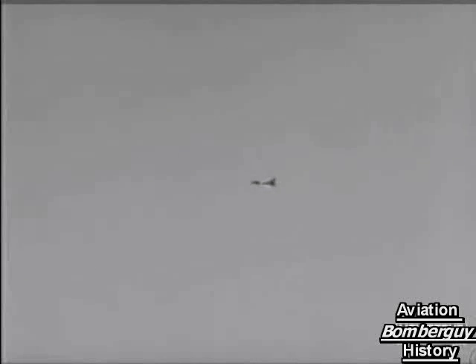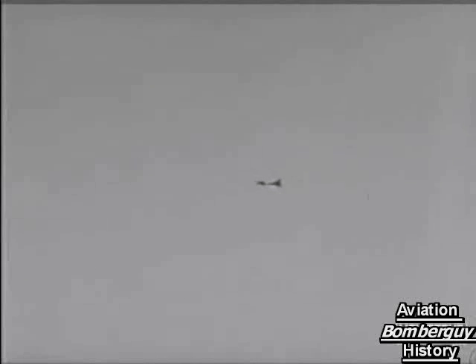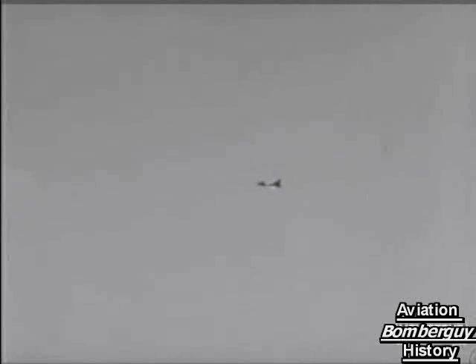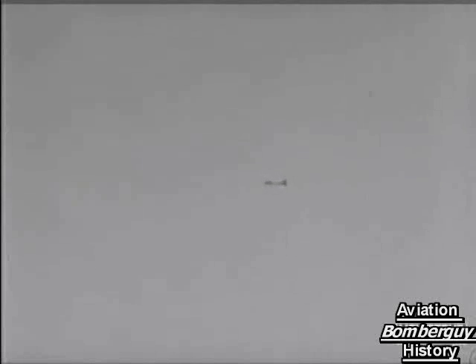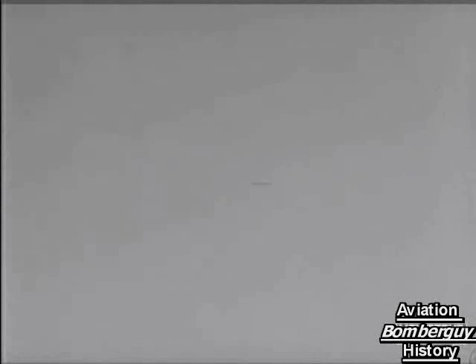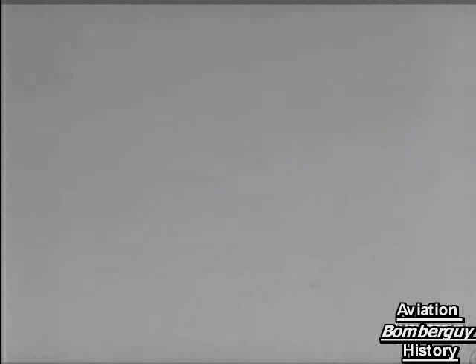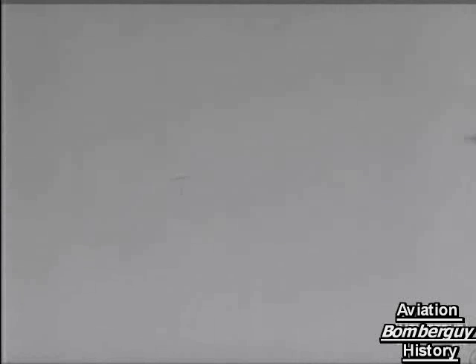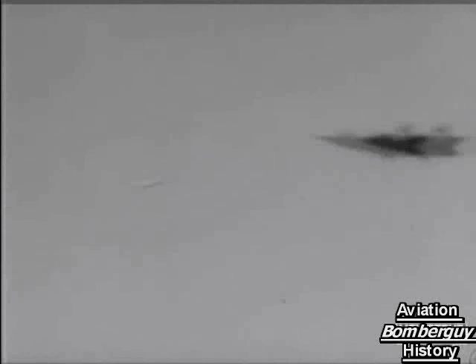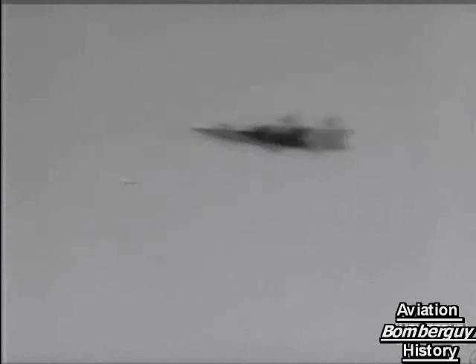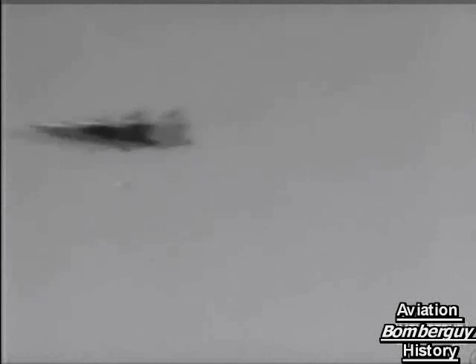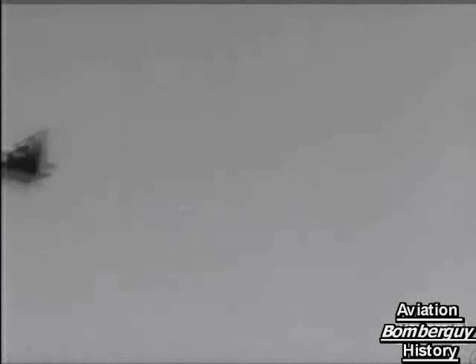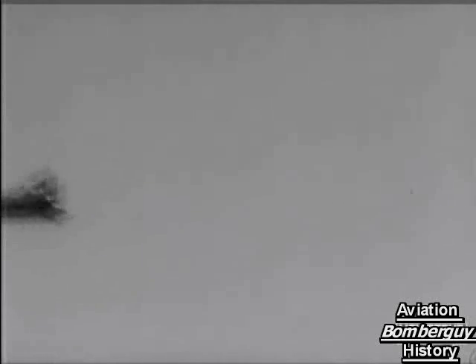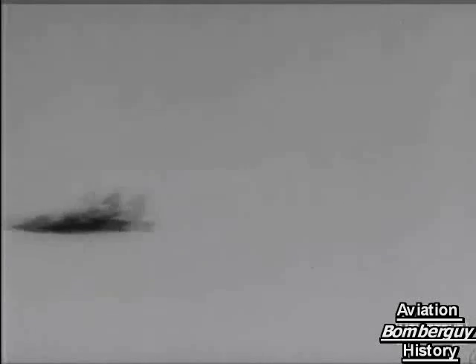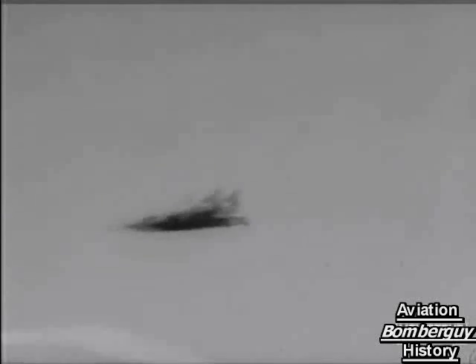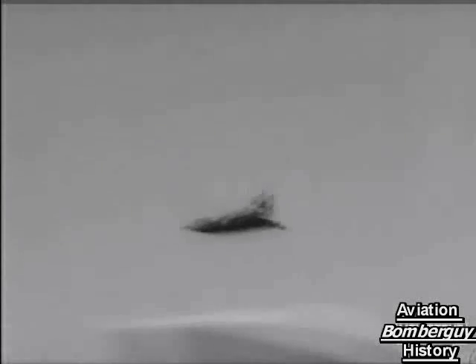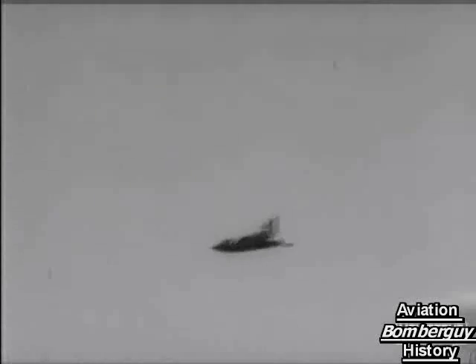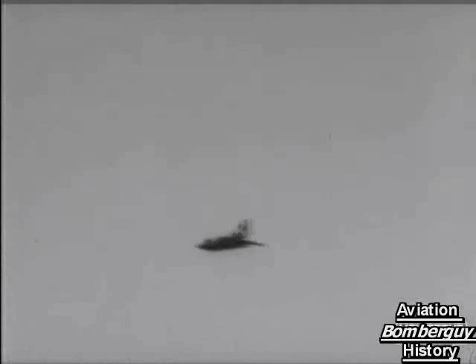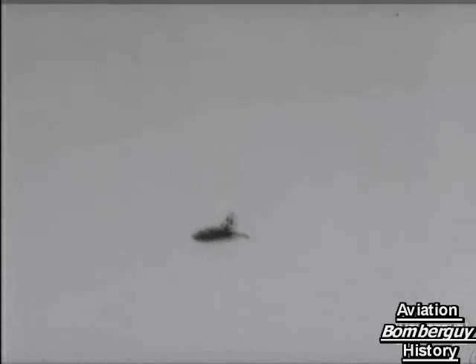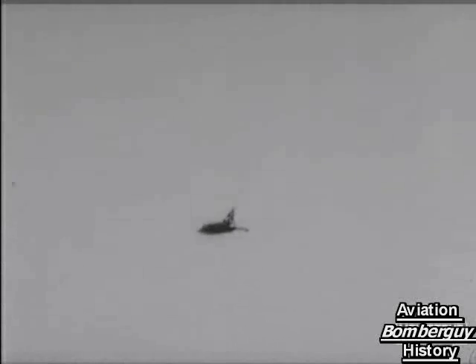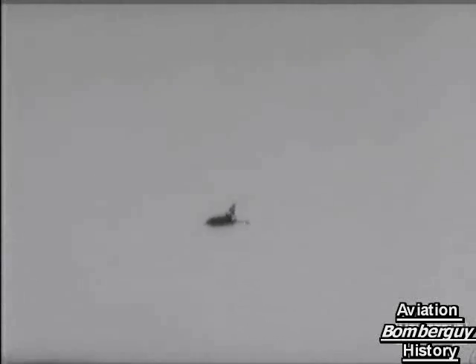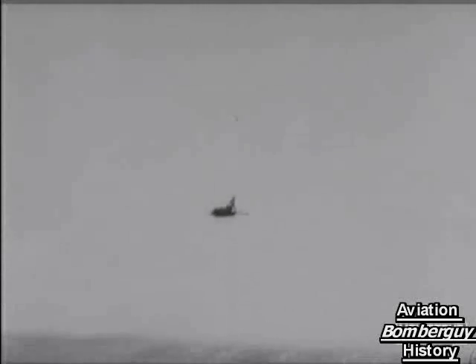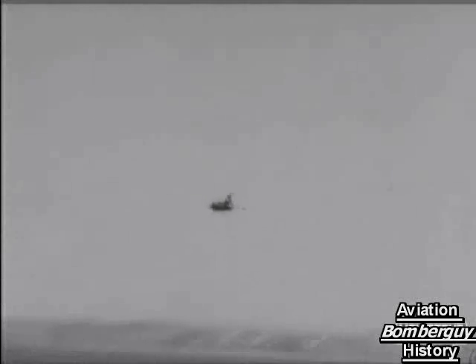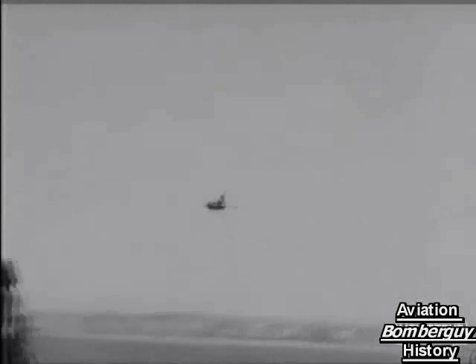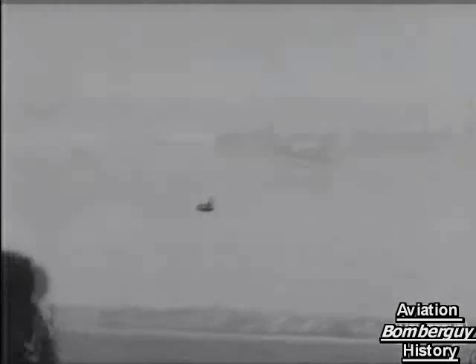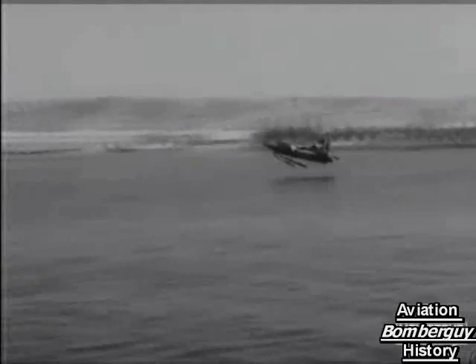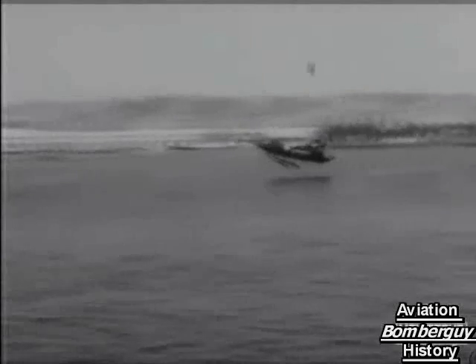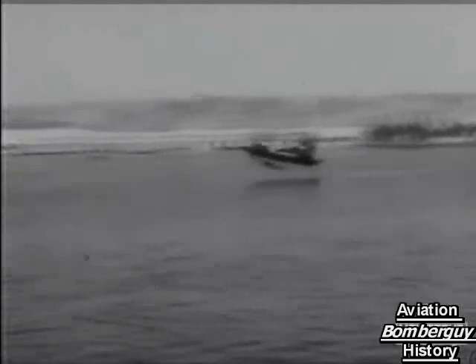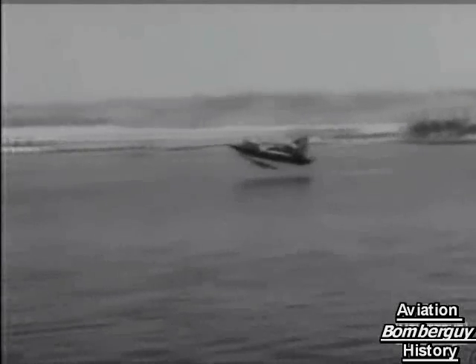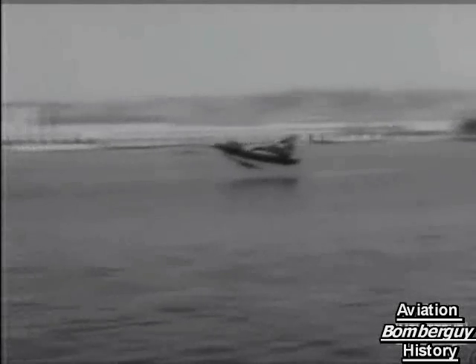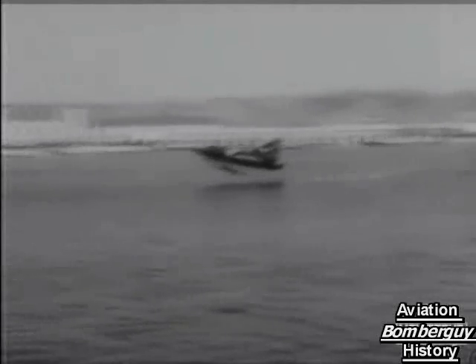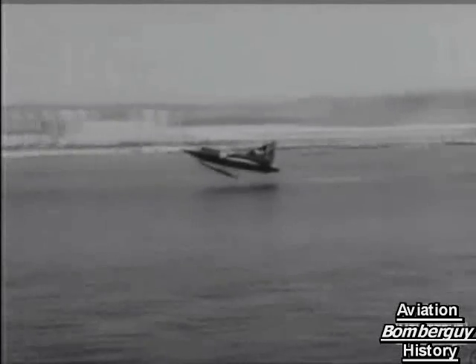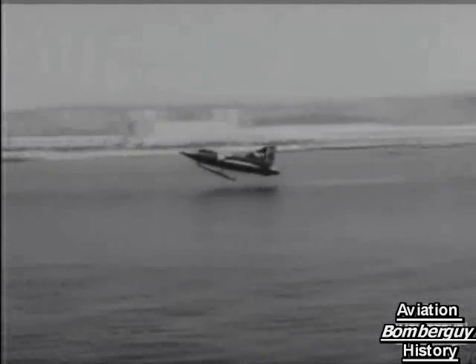It's reported, however, to have proved highly satisfactory on test flights and to be unusually easy to handle.